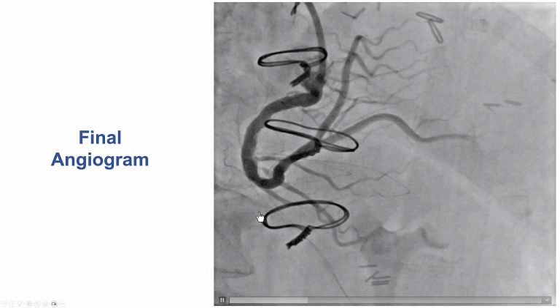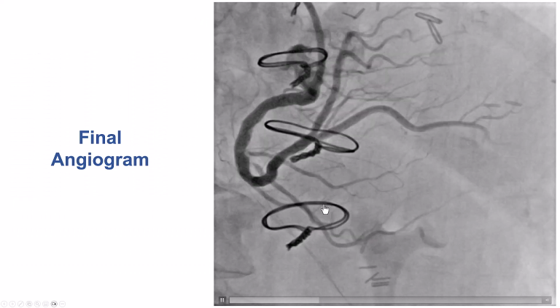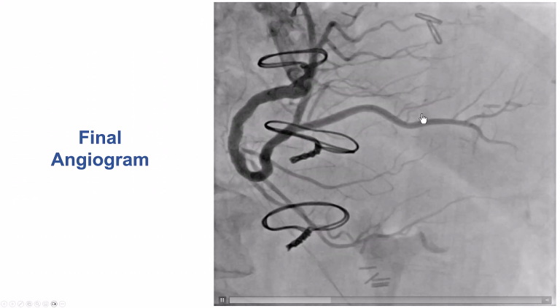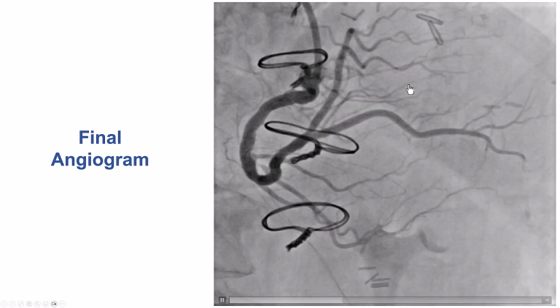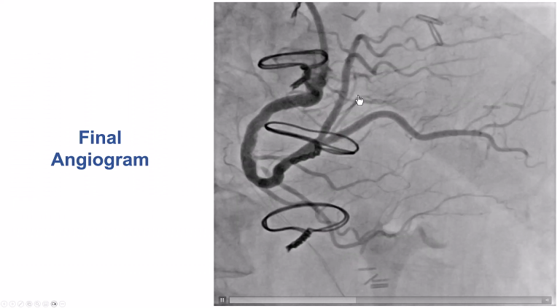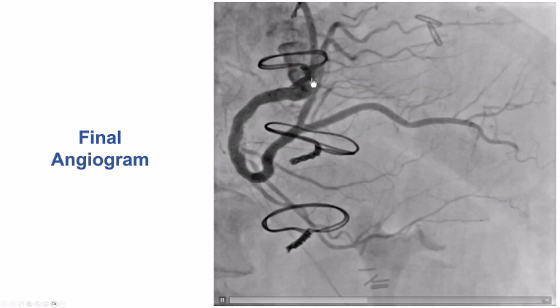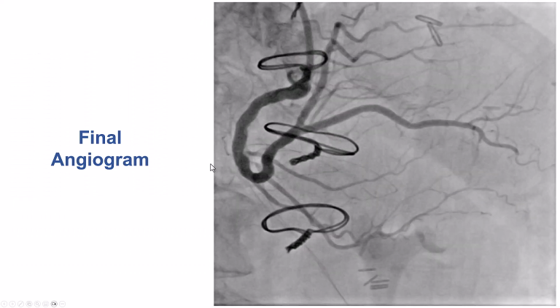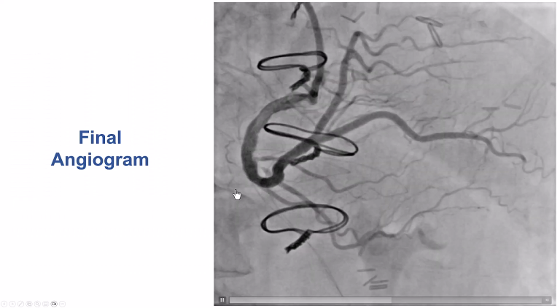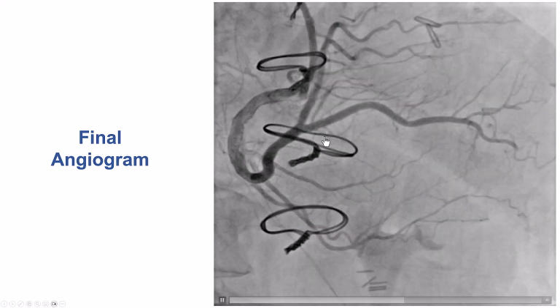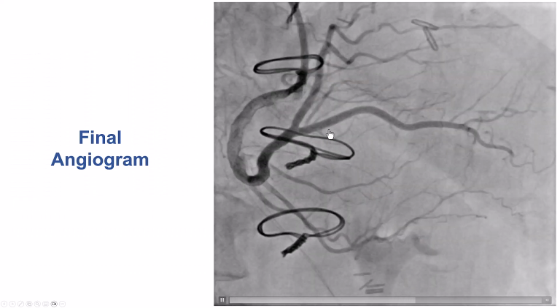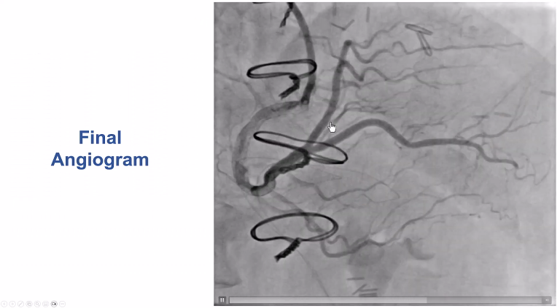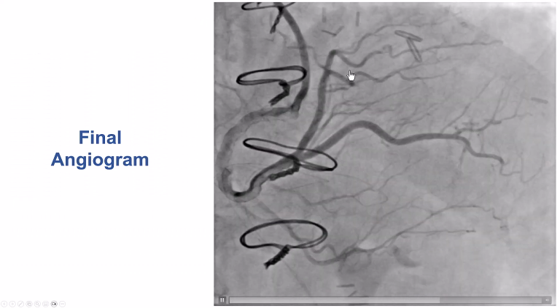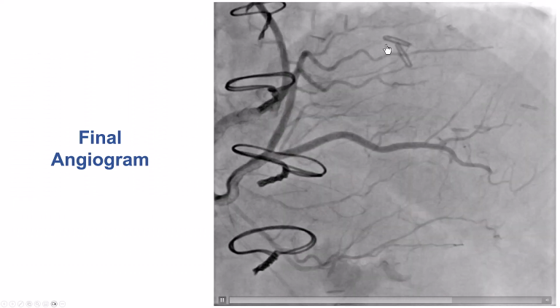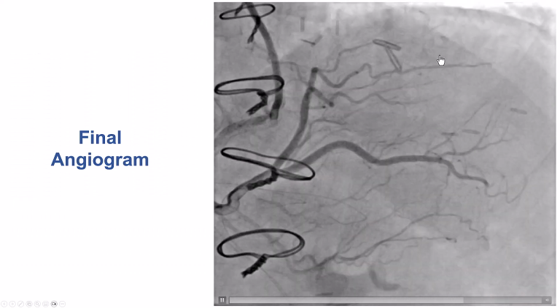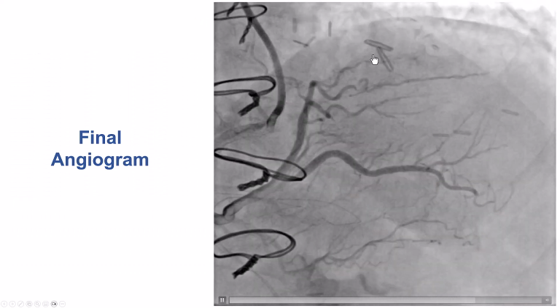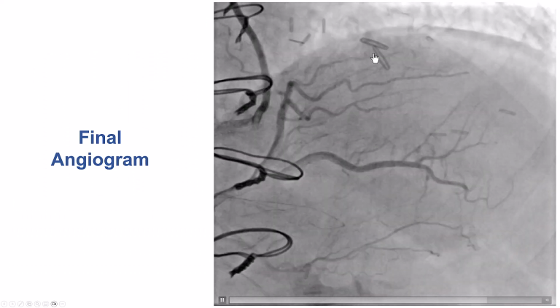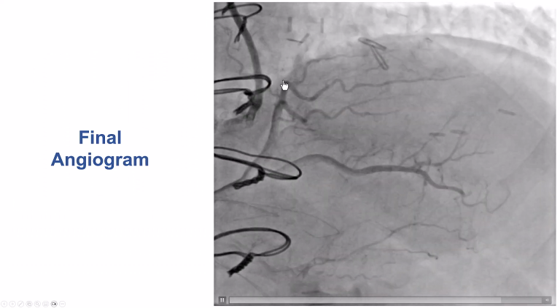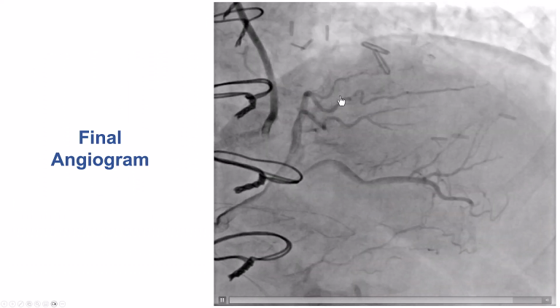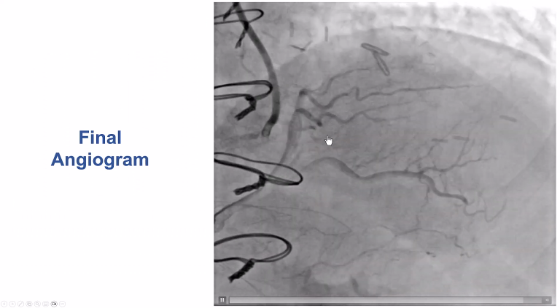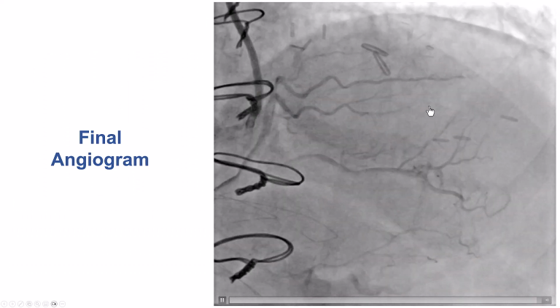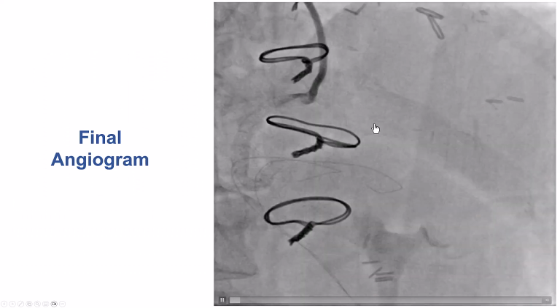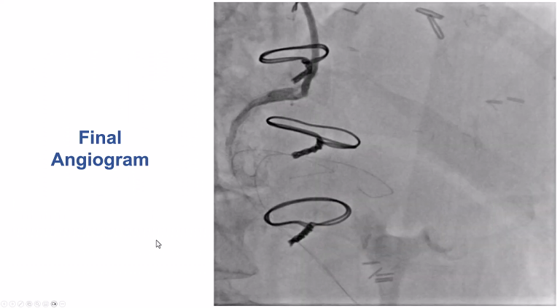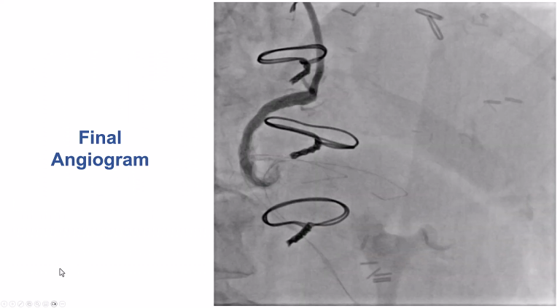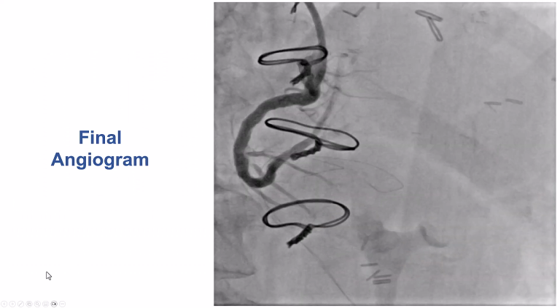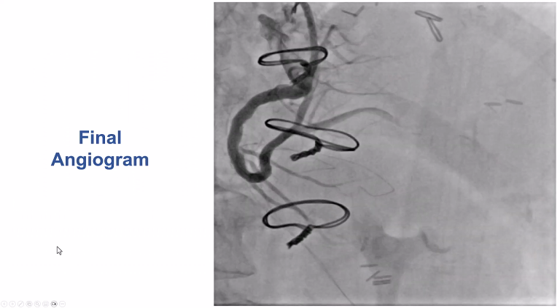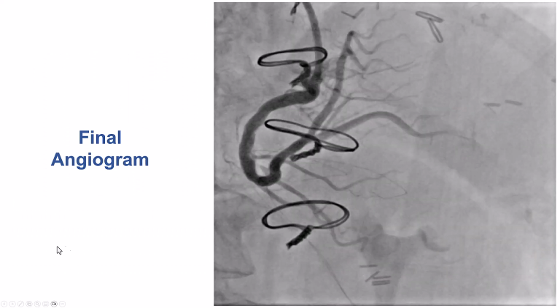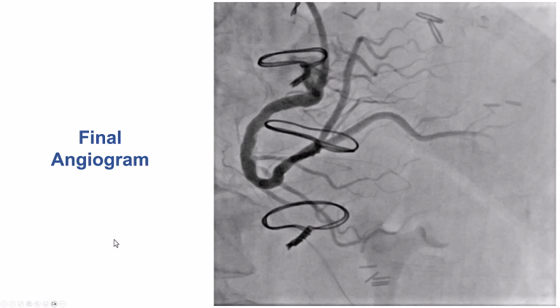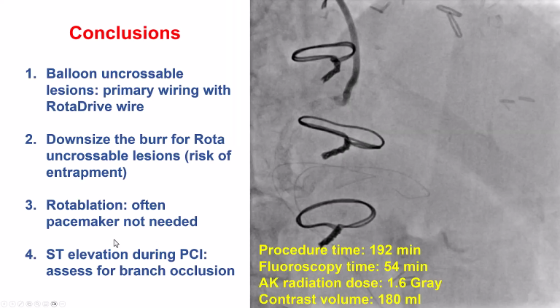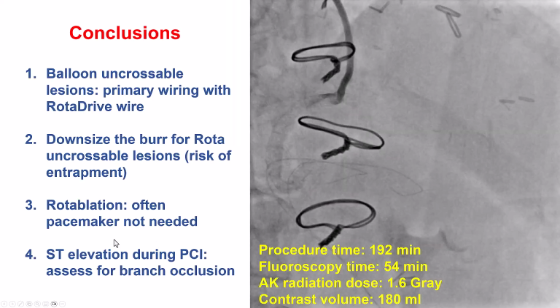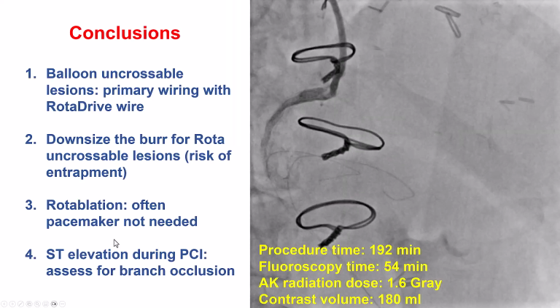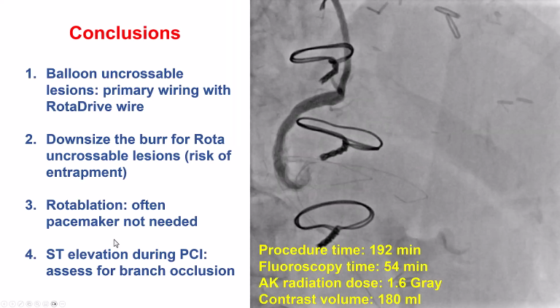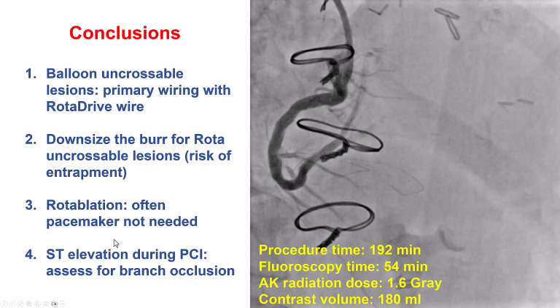This is the final angiogram — again, TIMI flow. We have restoration of flow in all the branches, and the patient did well.